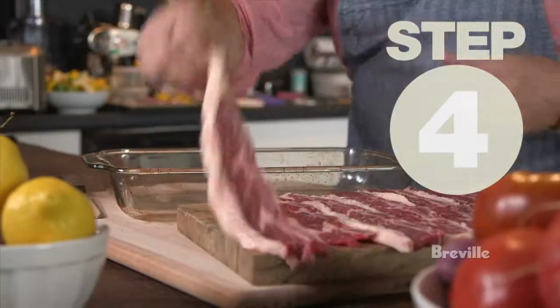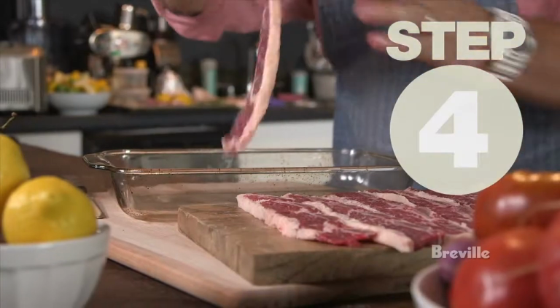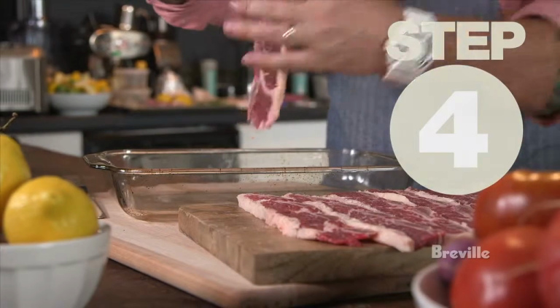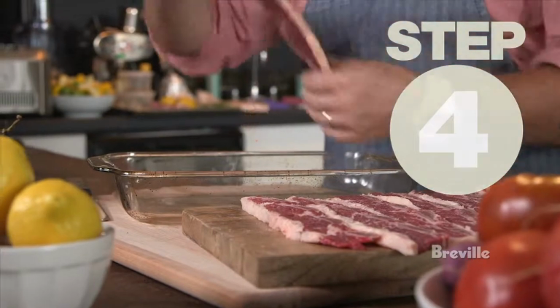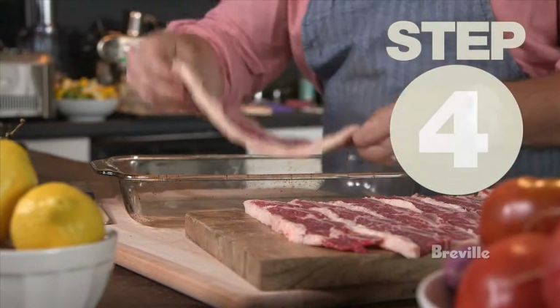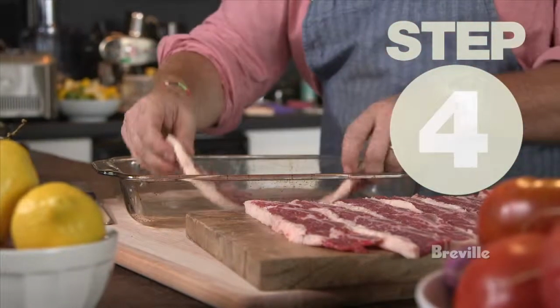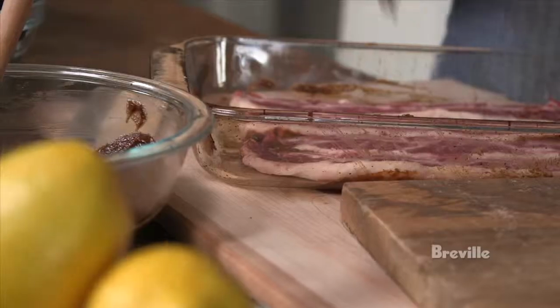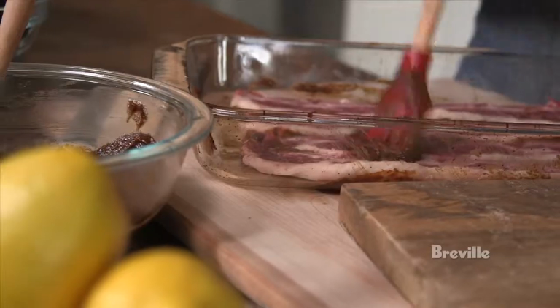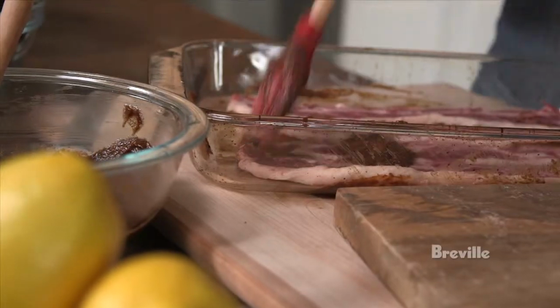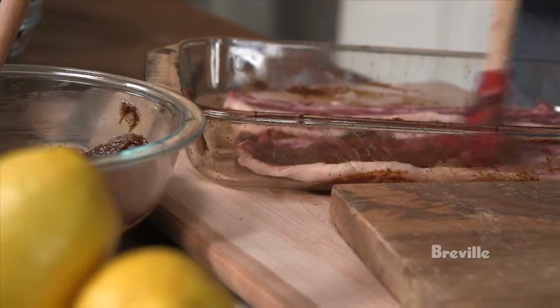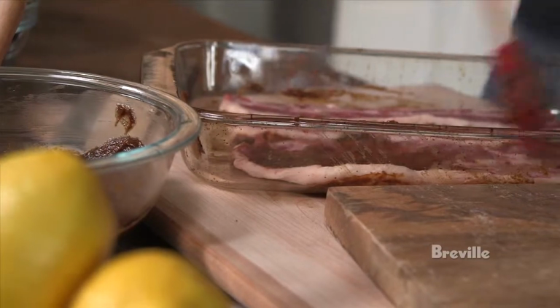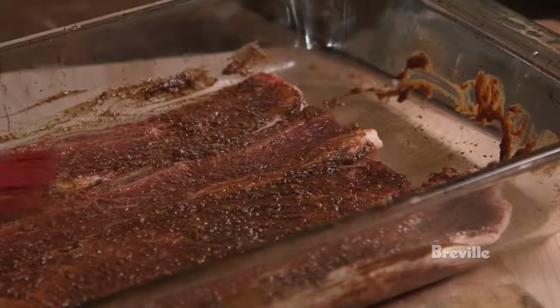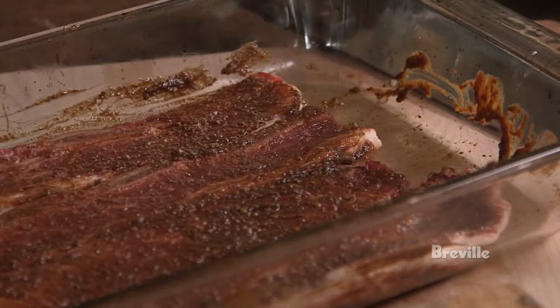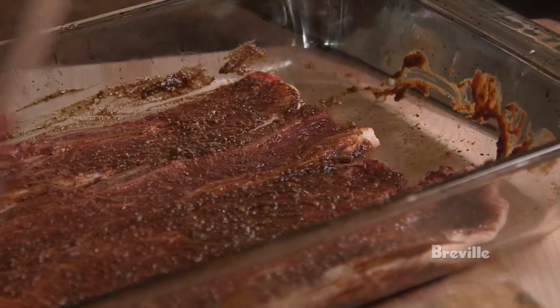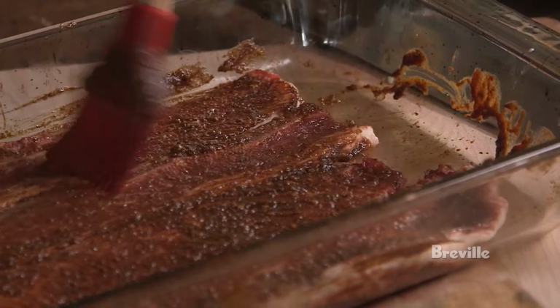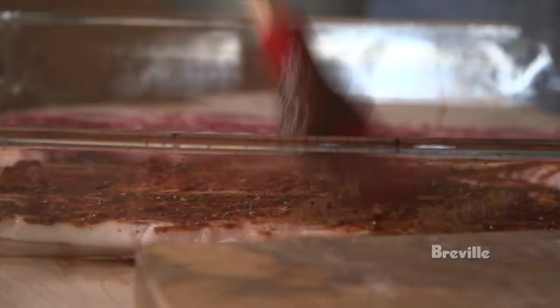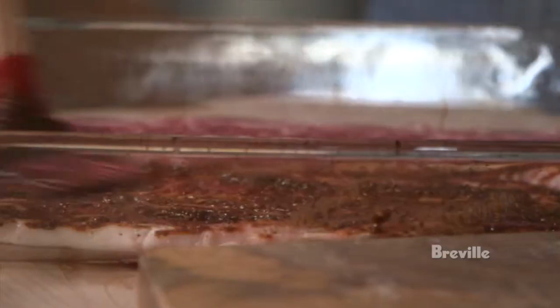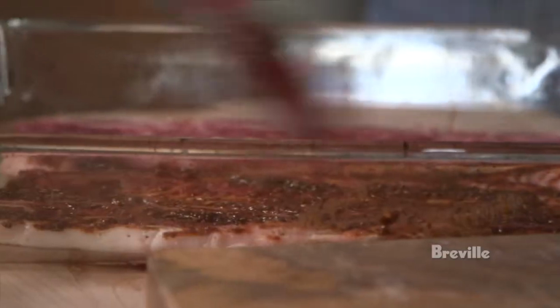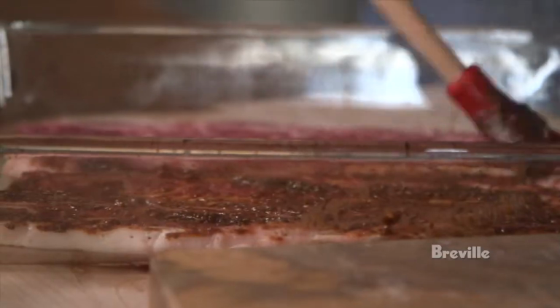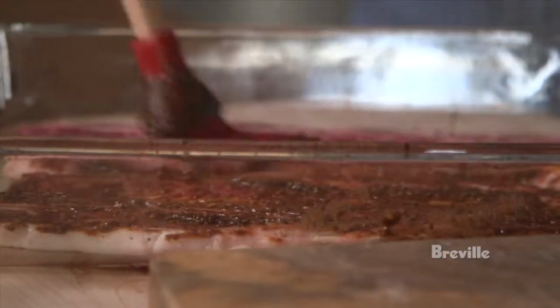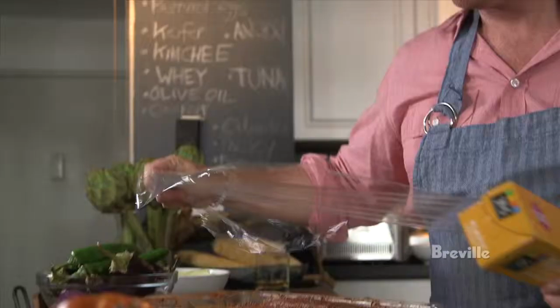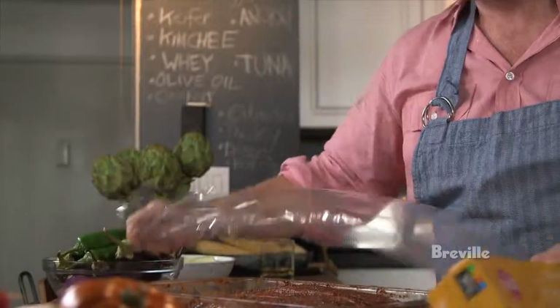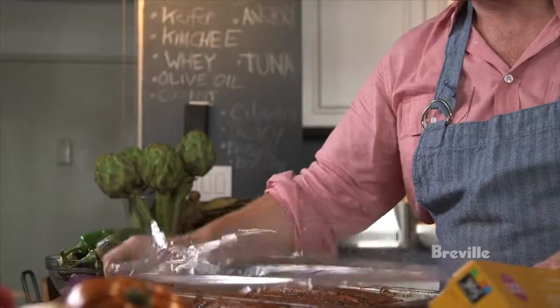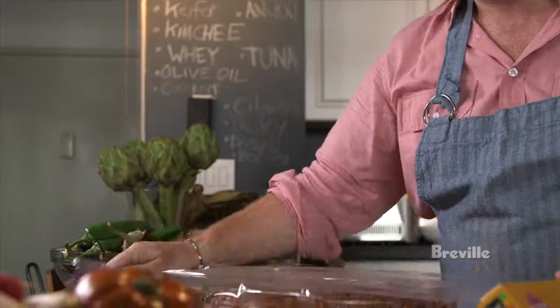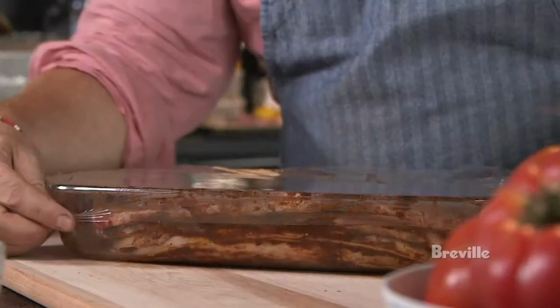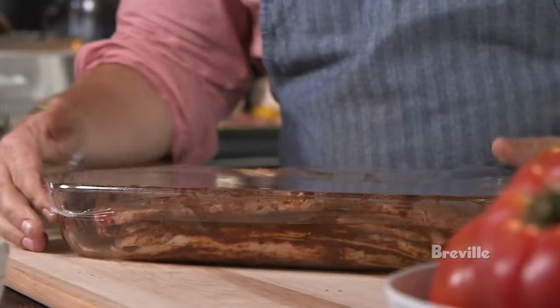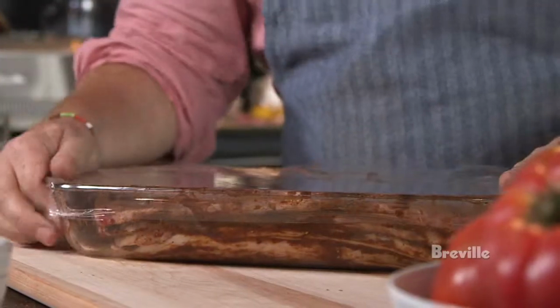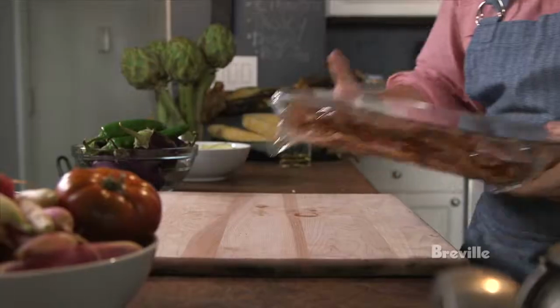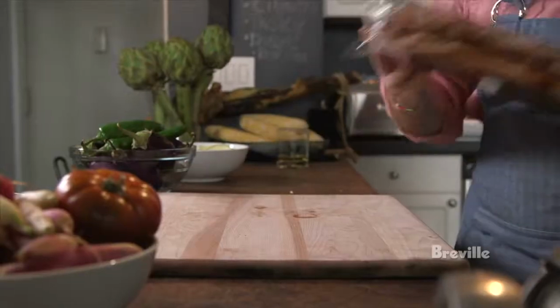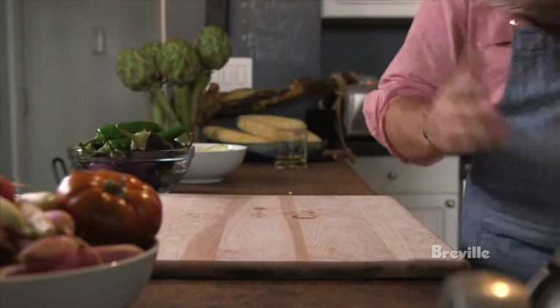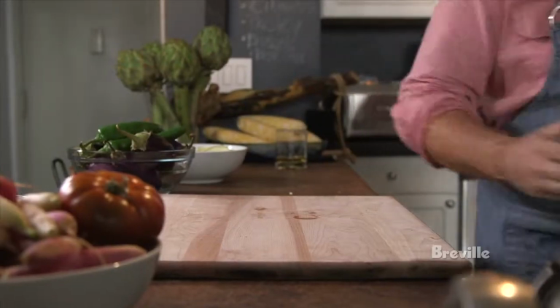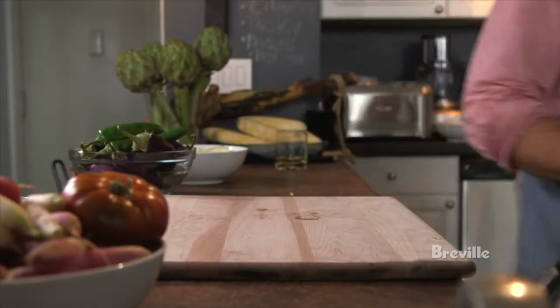Step four: marinate in the refrigerator for a couple of hours or overnight. It'll start to break down the toughness of the beef.